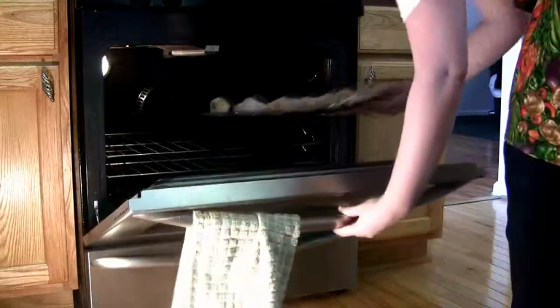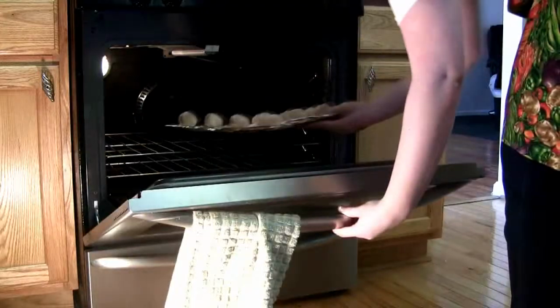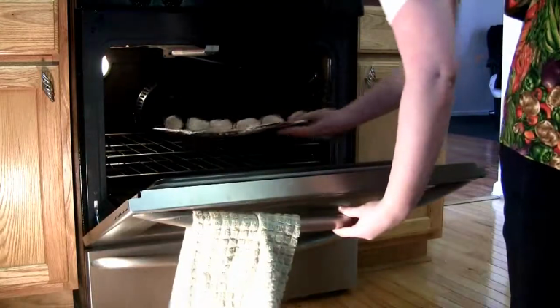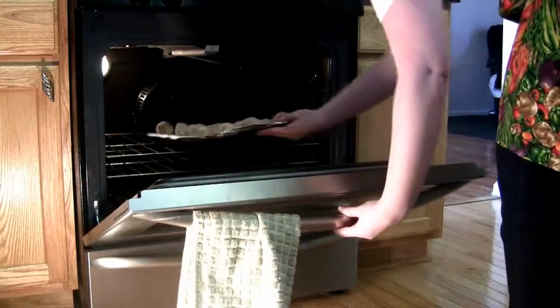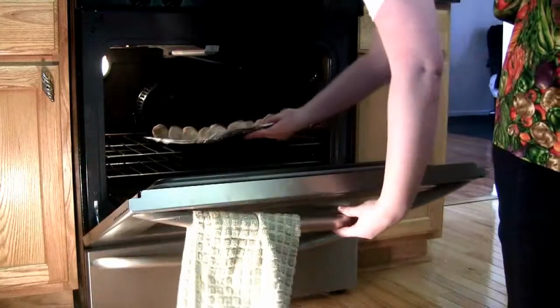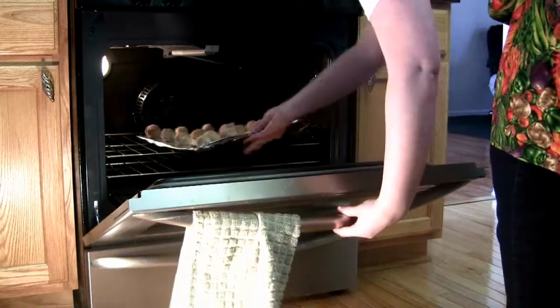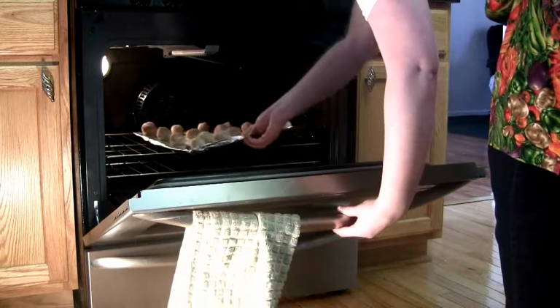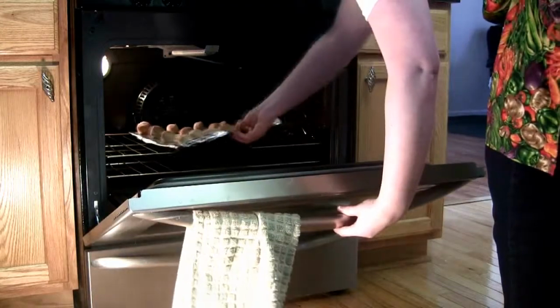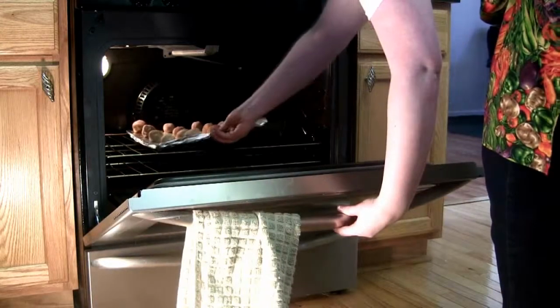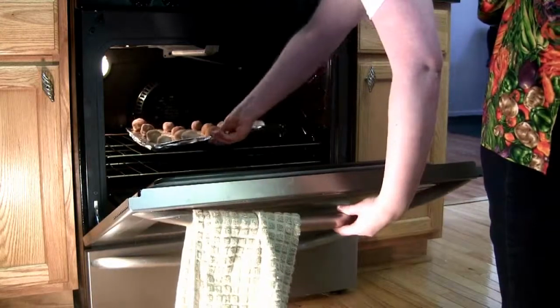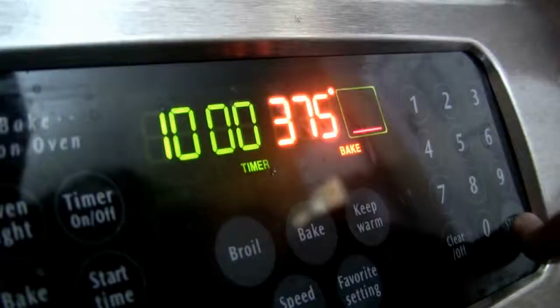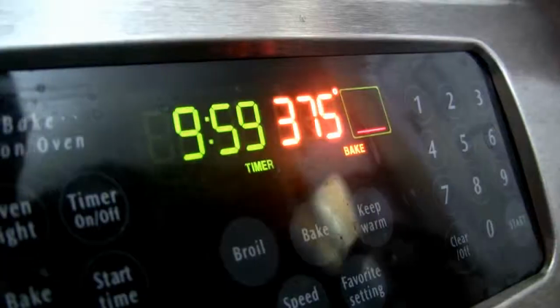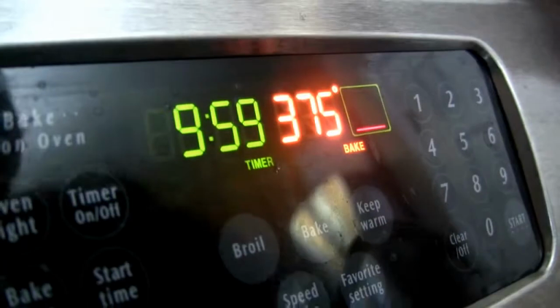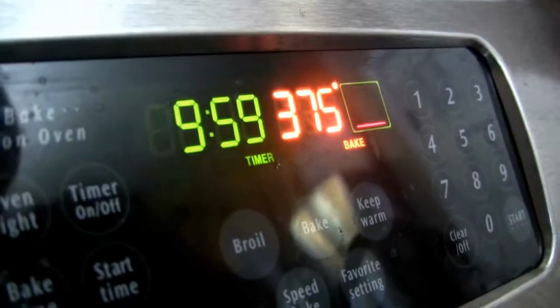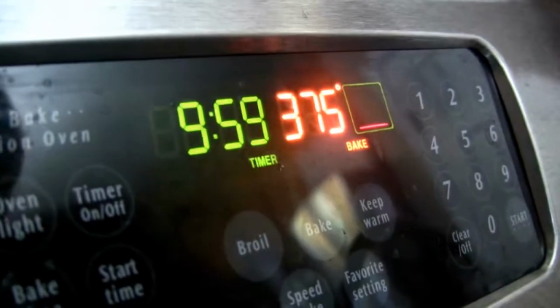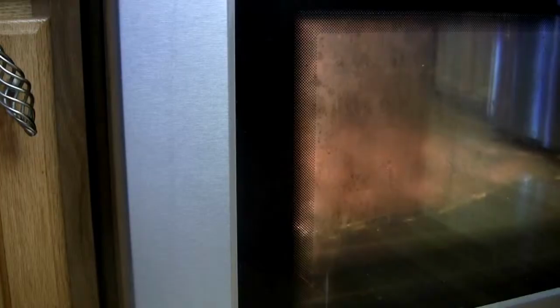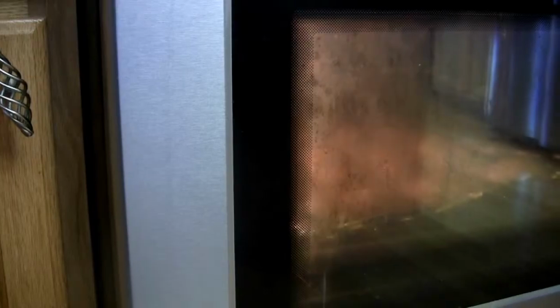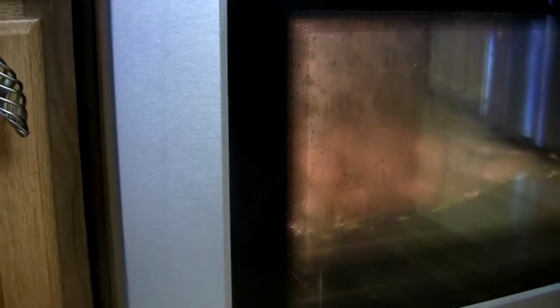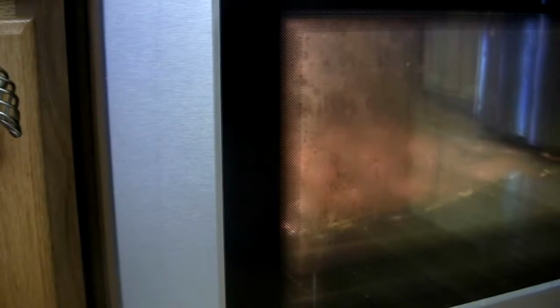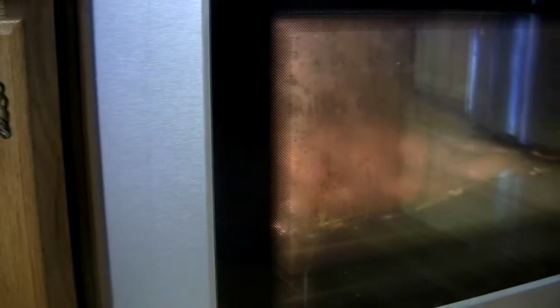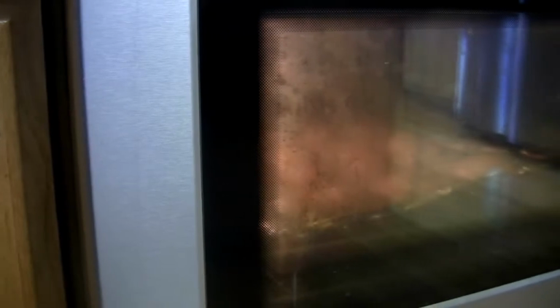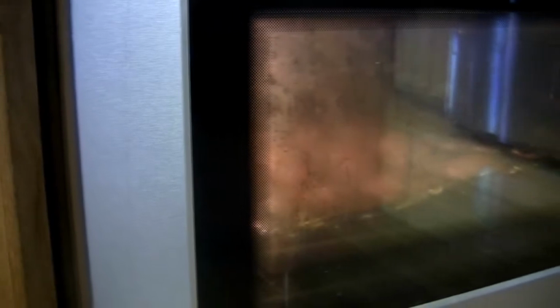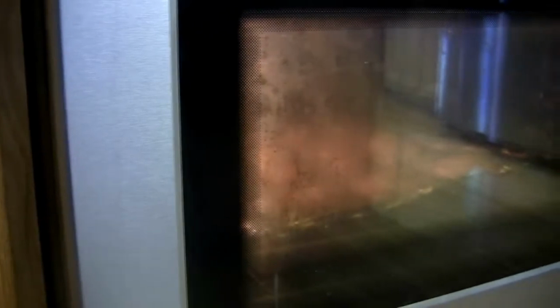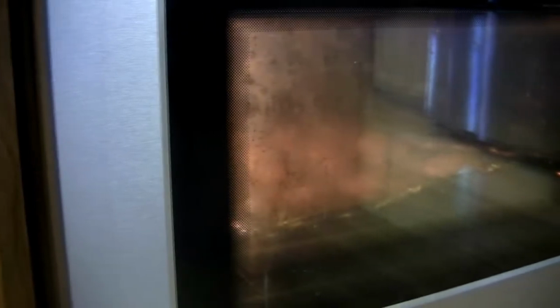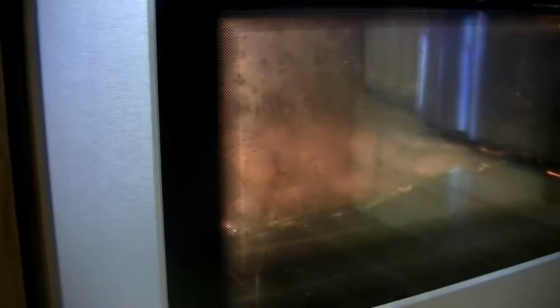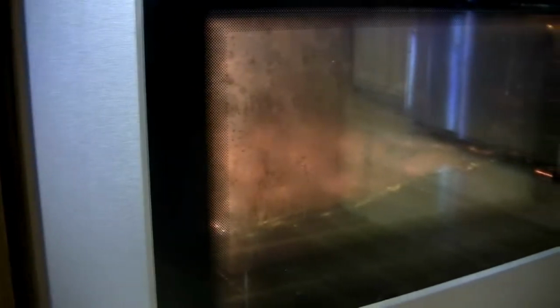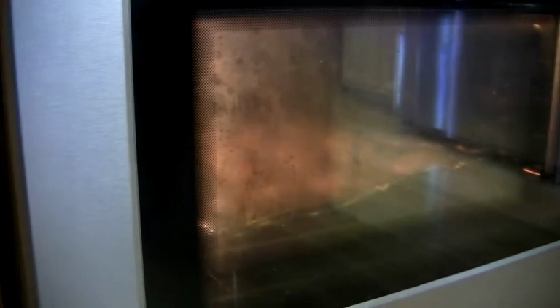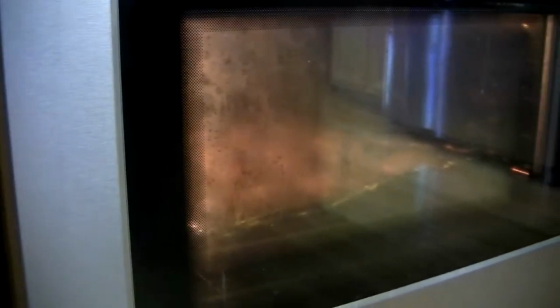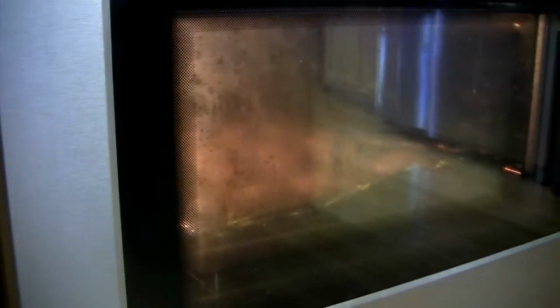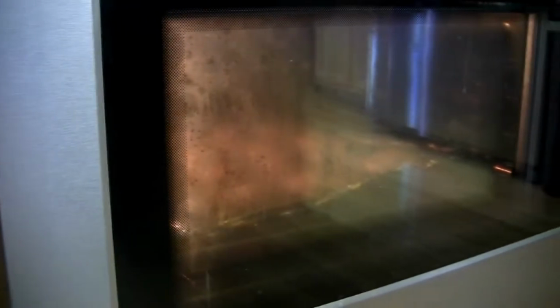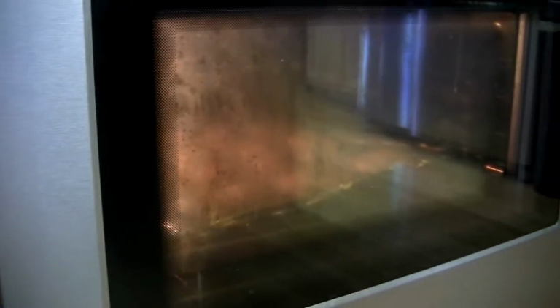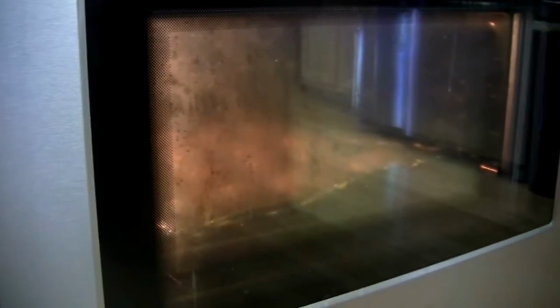Put the balls into a 375-degree oven for about 10 minutes or until the edges are golden brown. They will have a pink-slash-red tint to them.